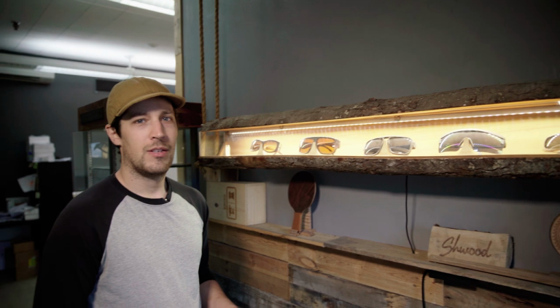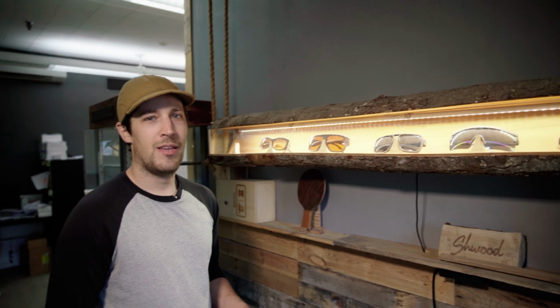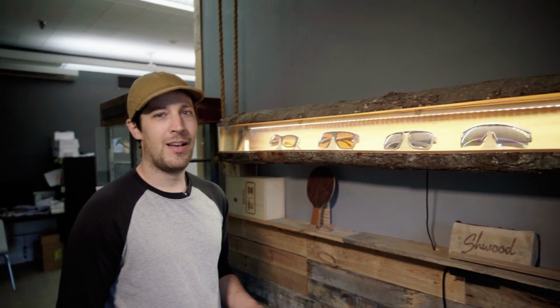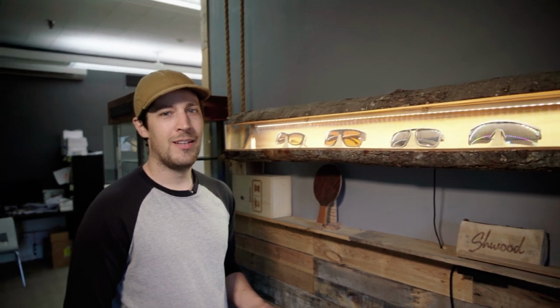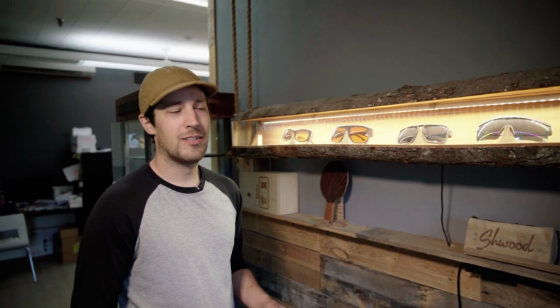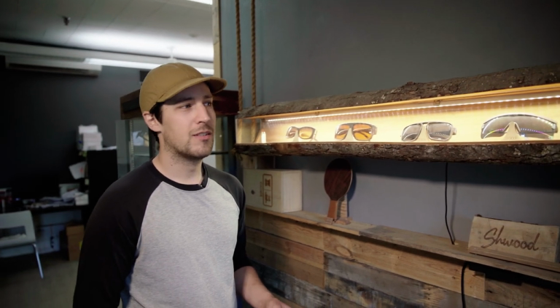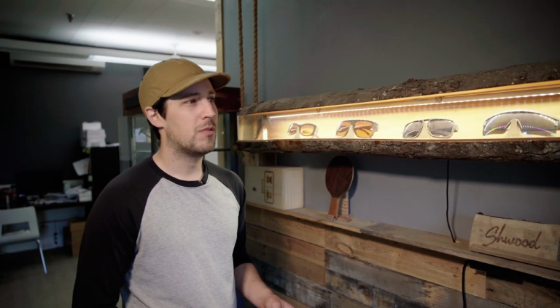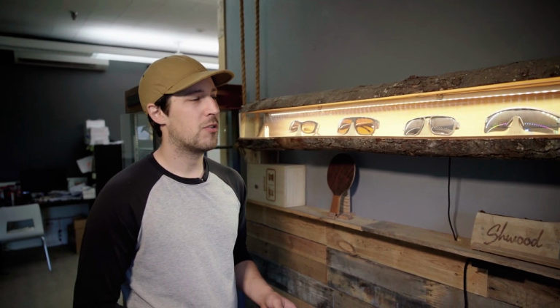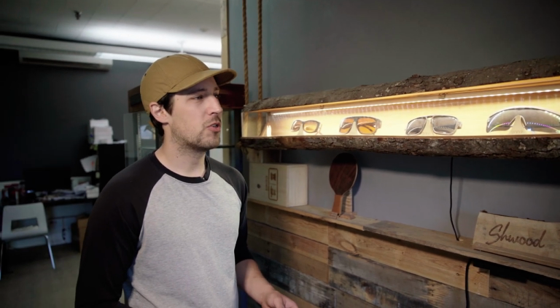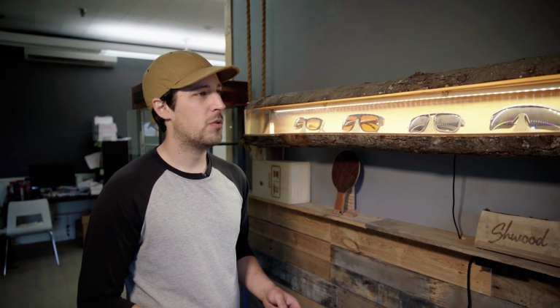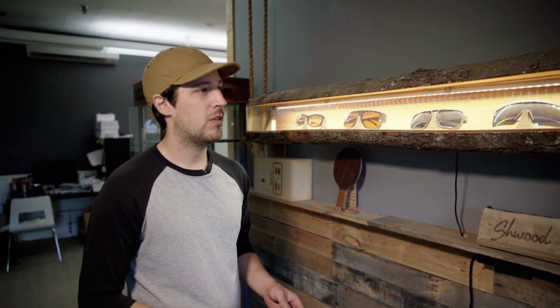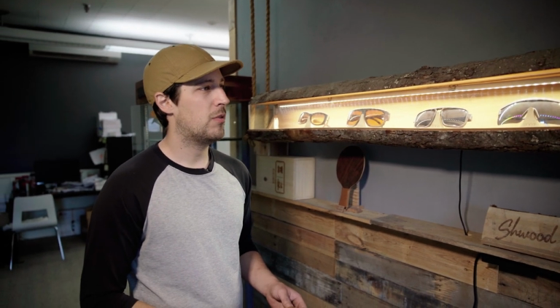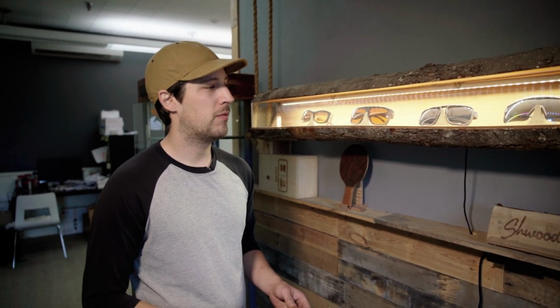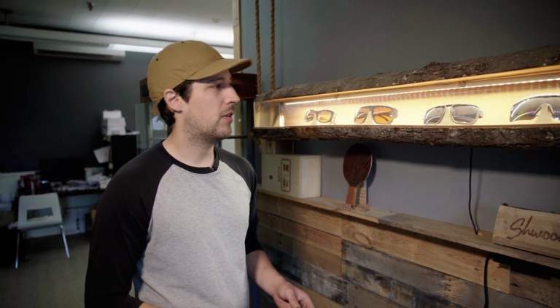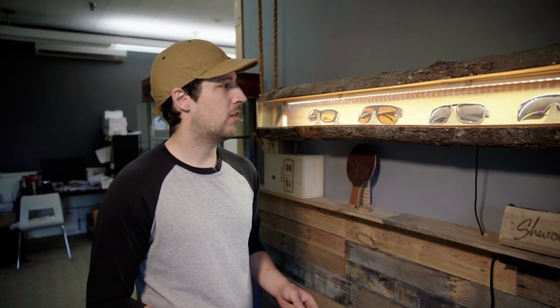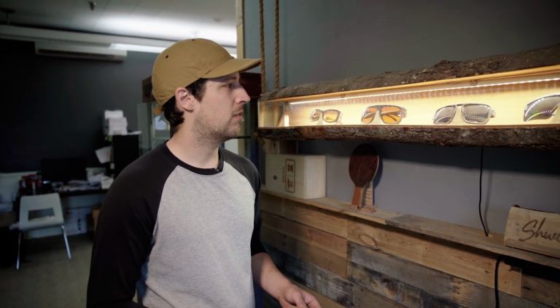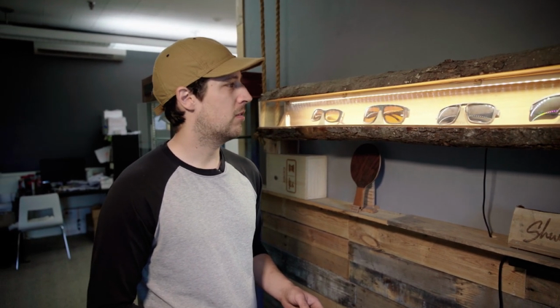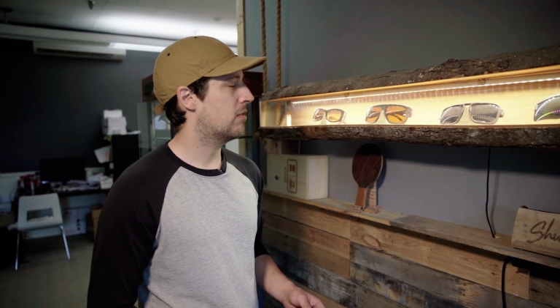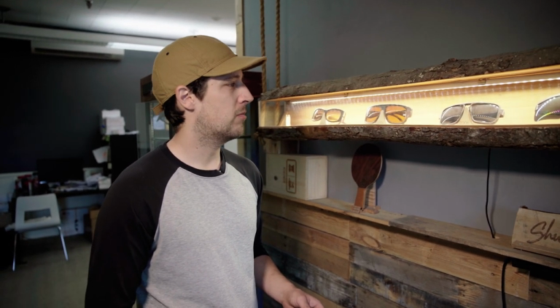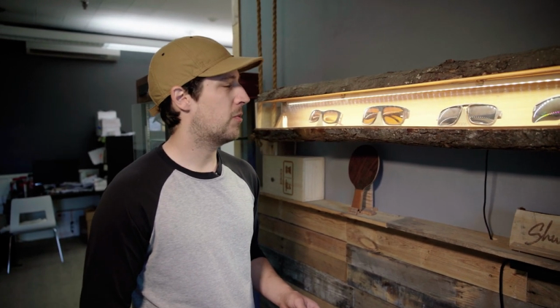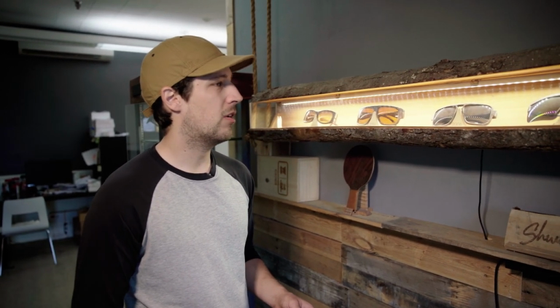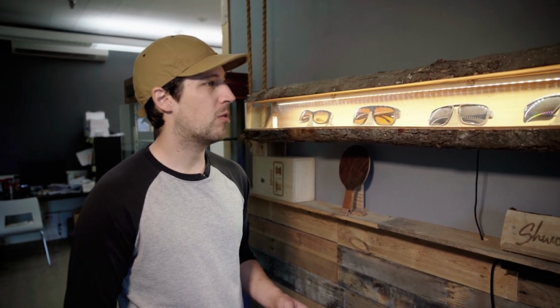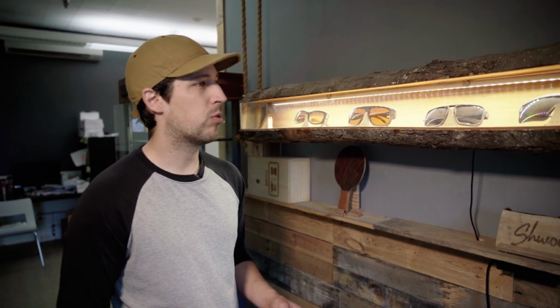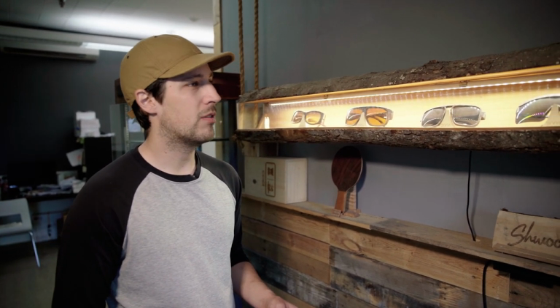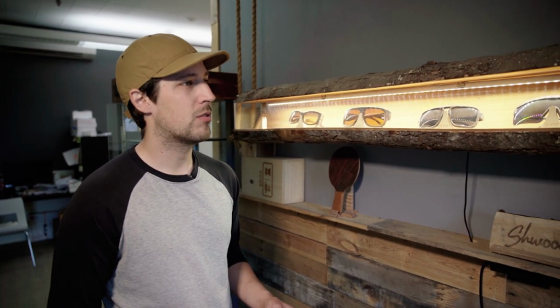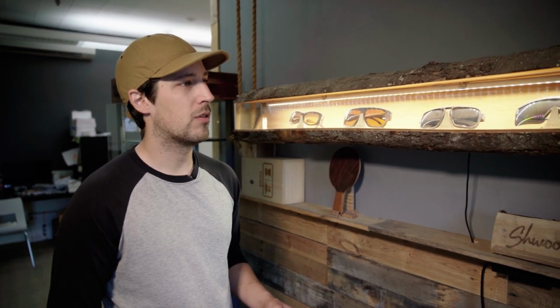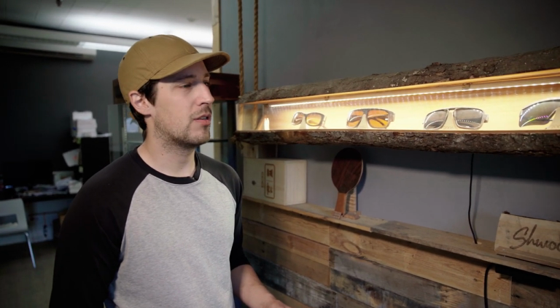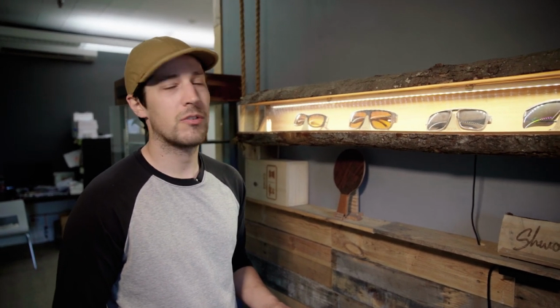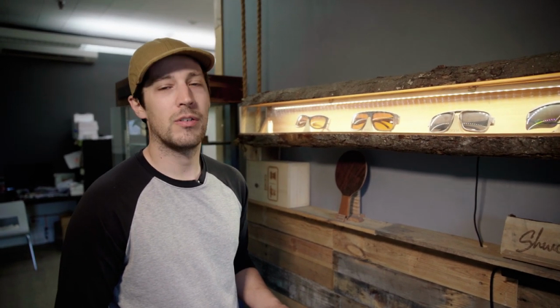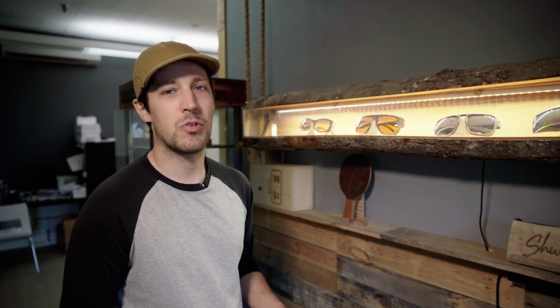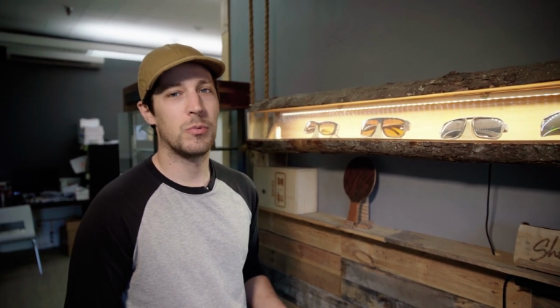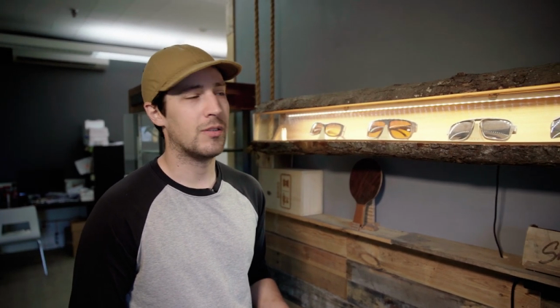Hey guys, I just wanted to show you a little bit of what we call the prehistoric history of Schwood.